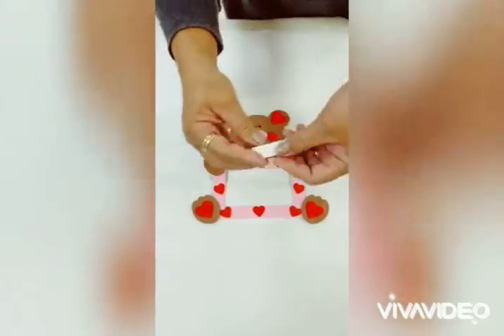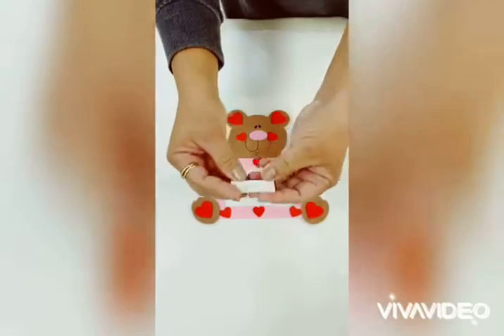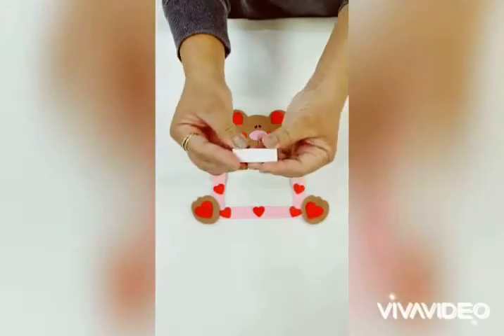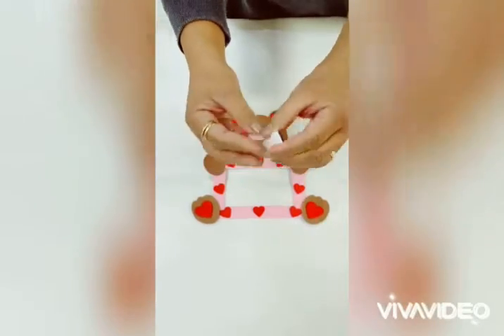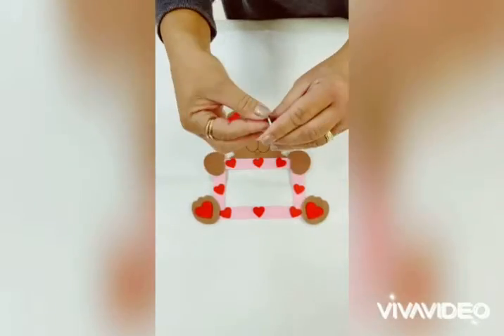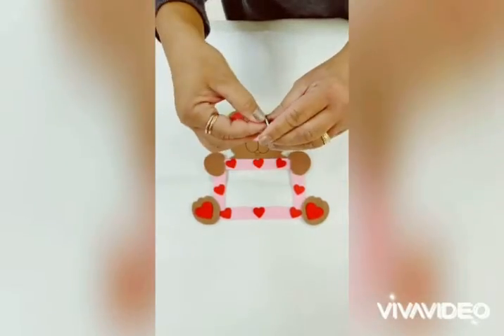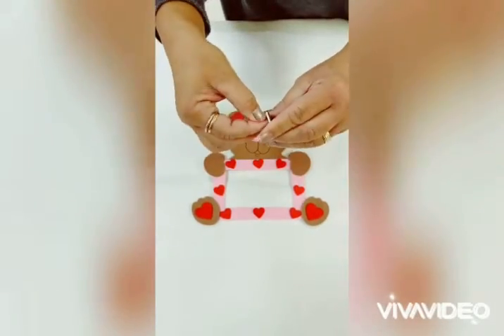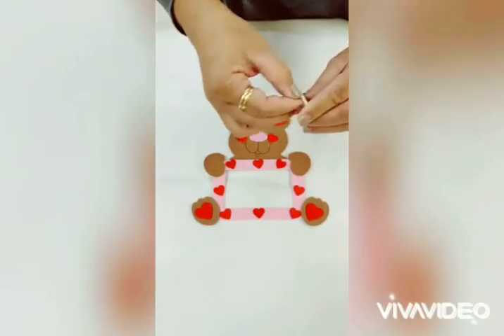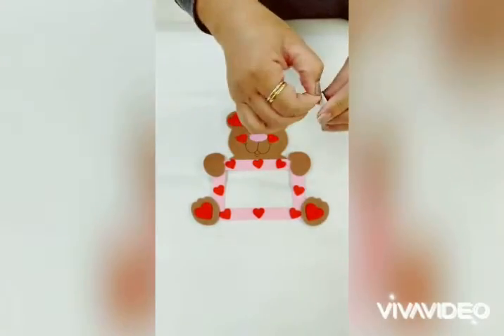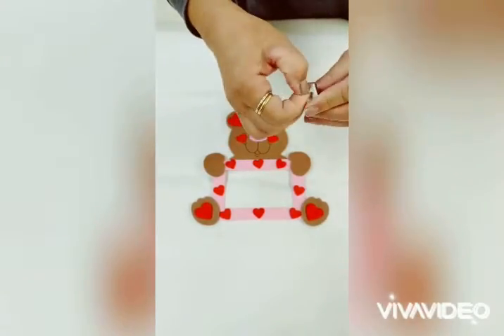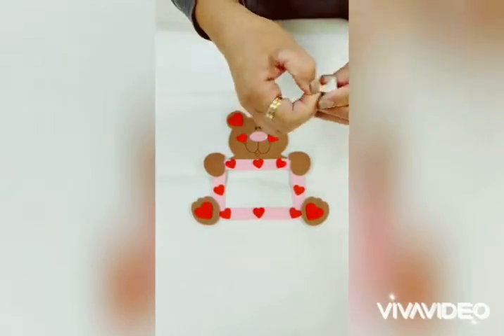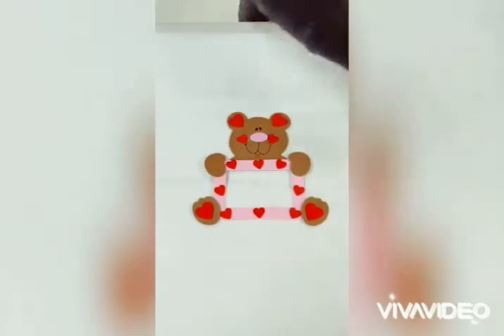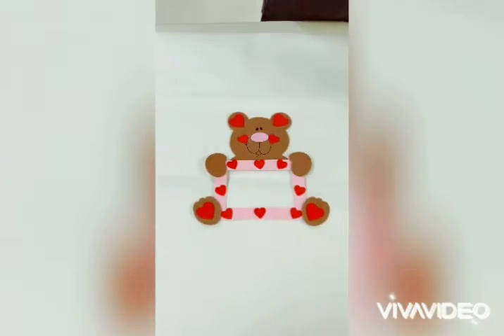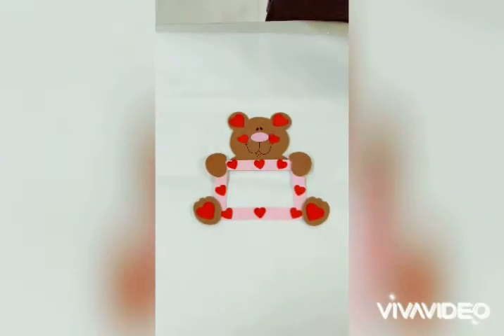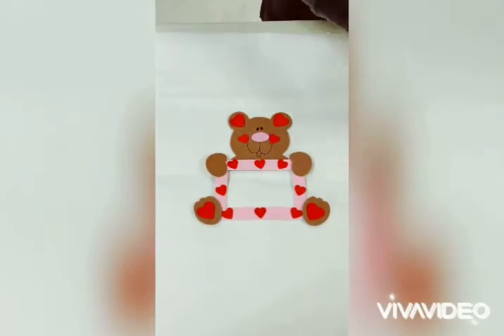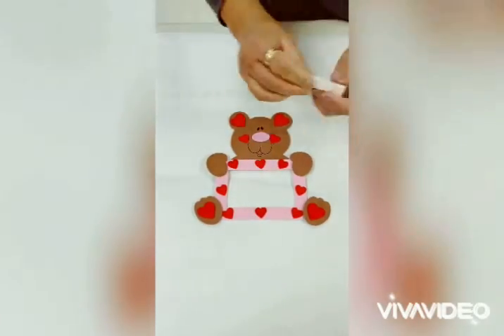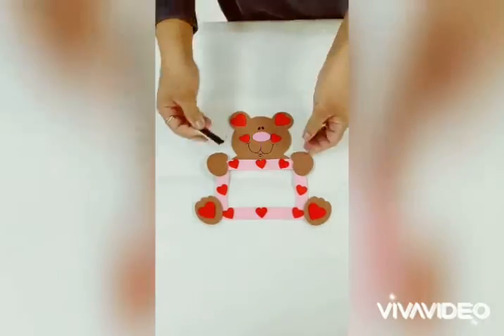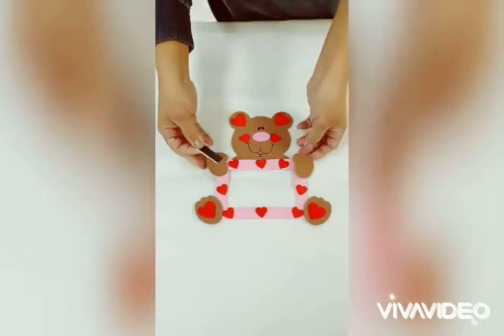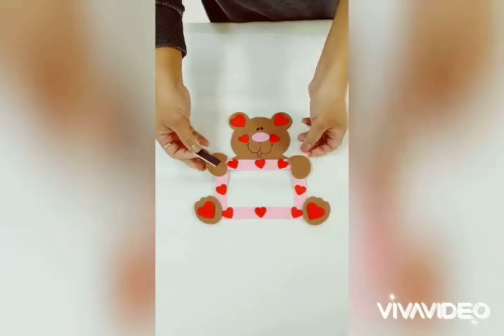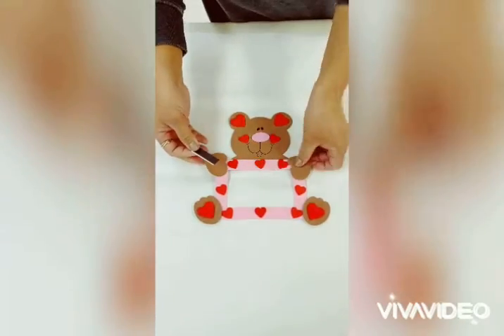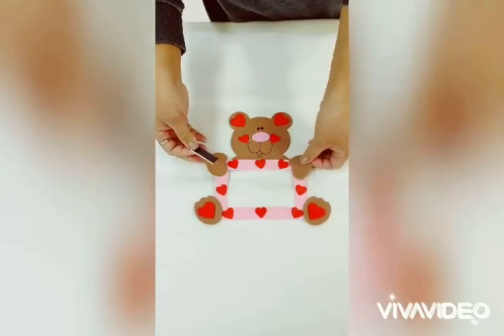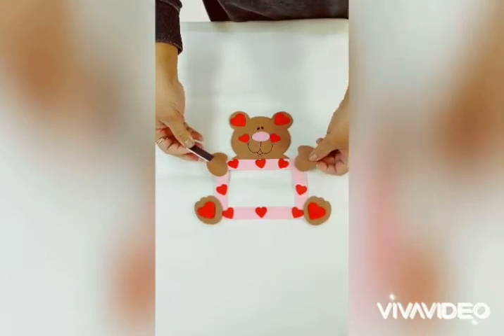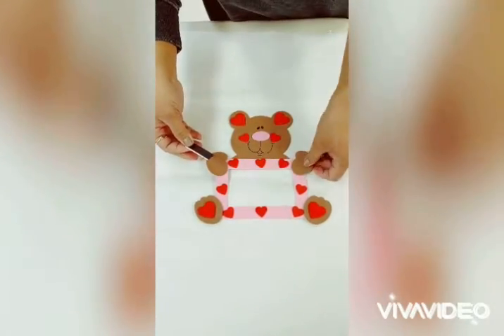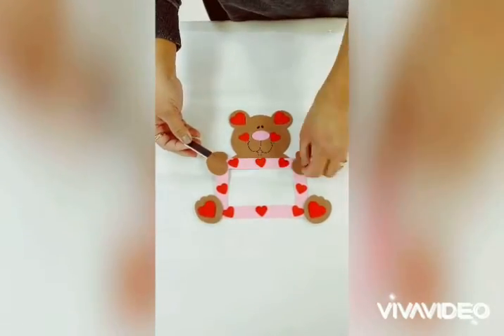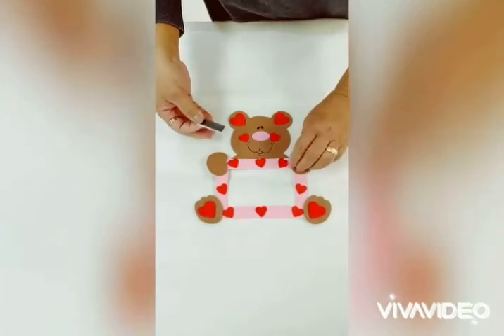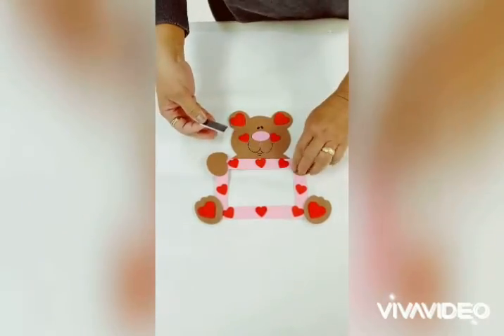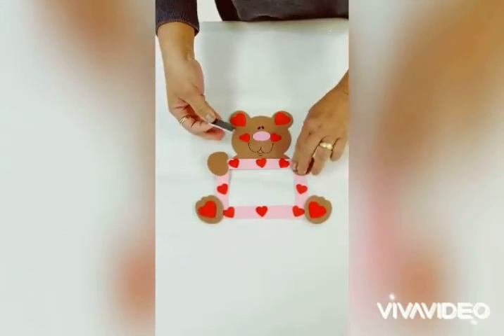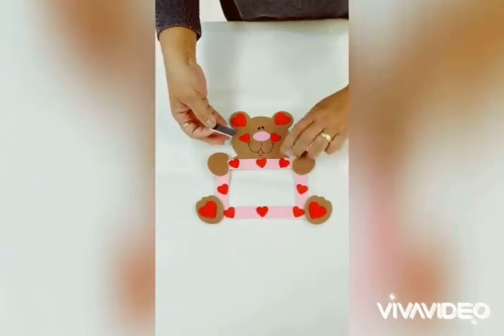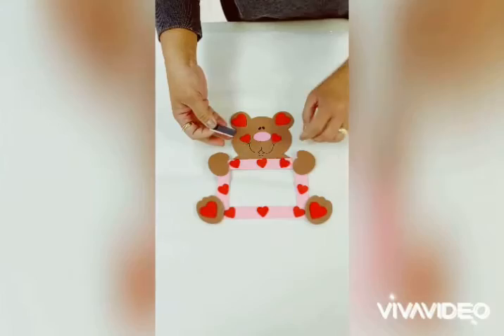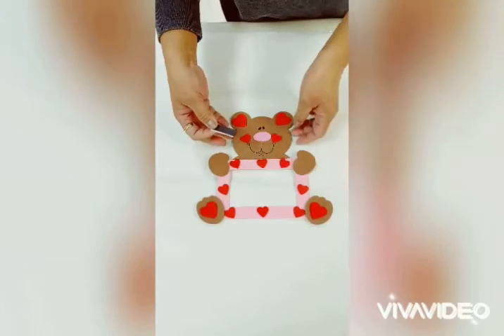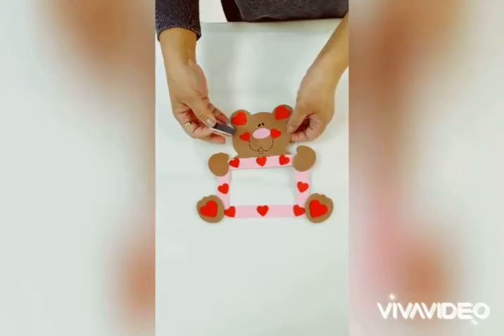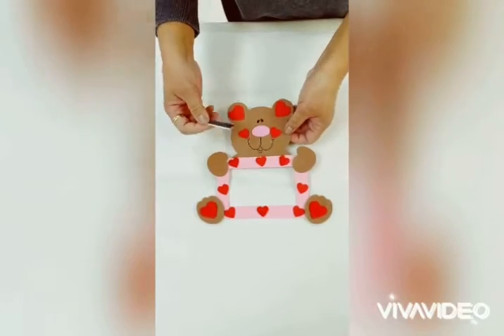And finally, the magnet strip. Be sure to place it behind the pink frame.